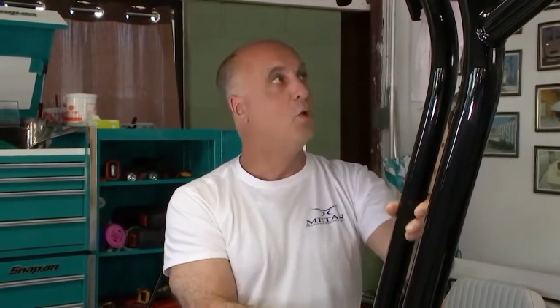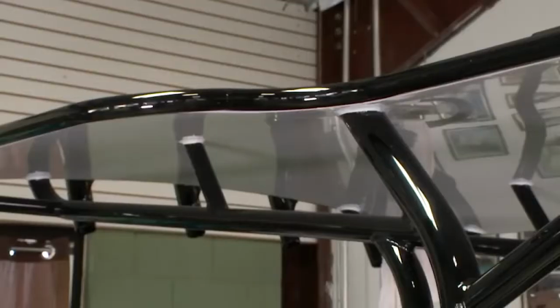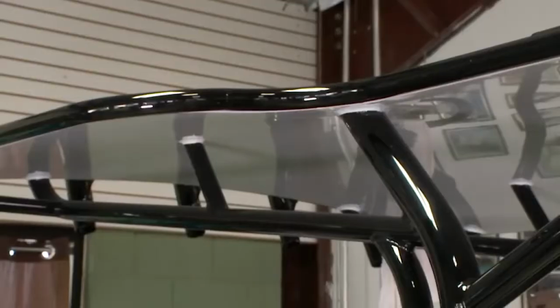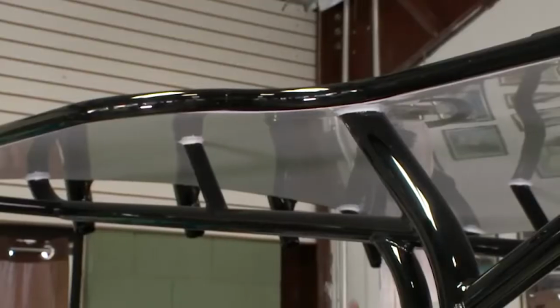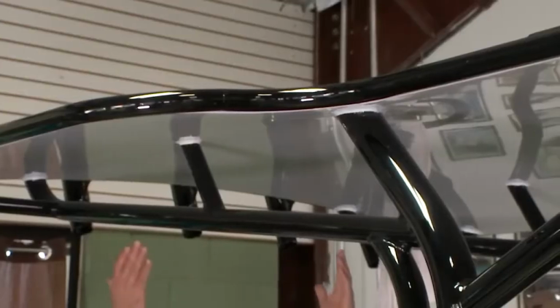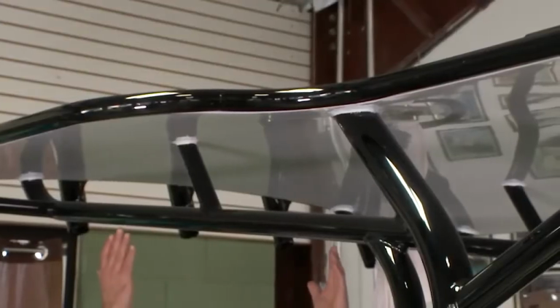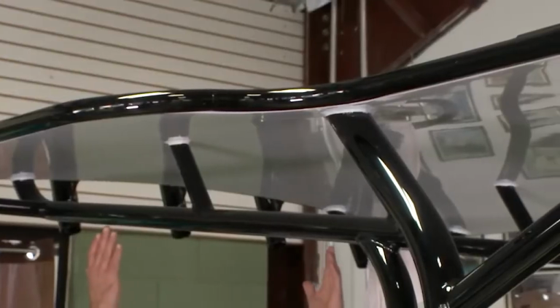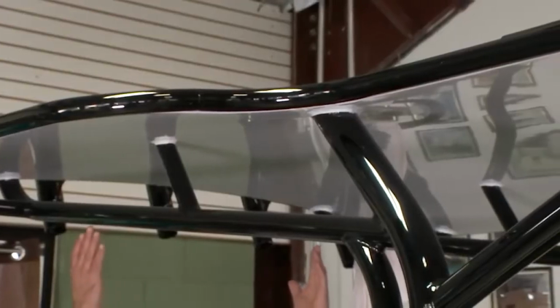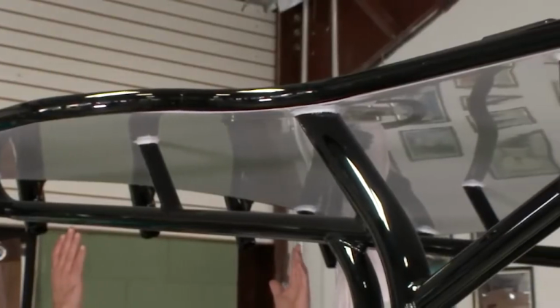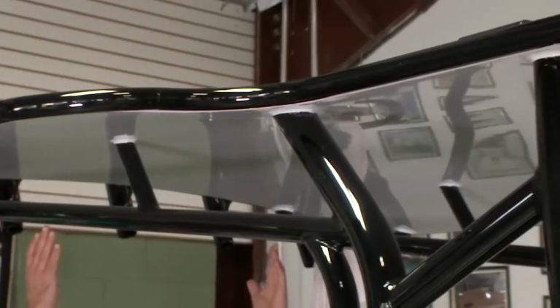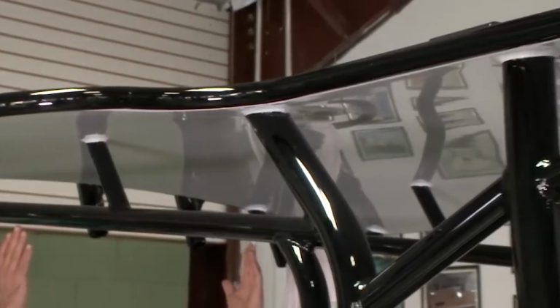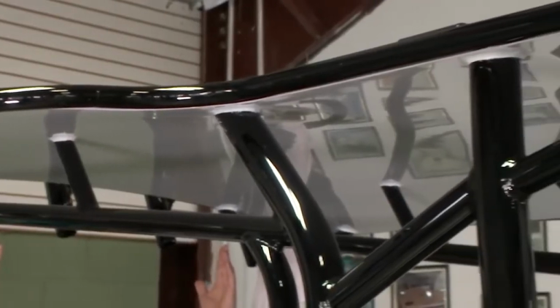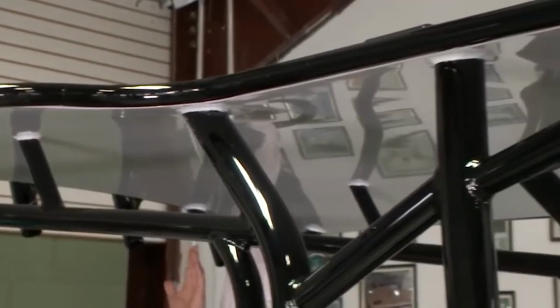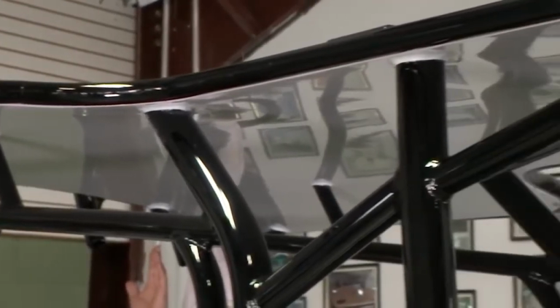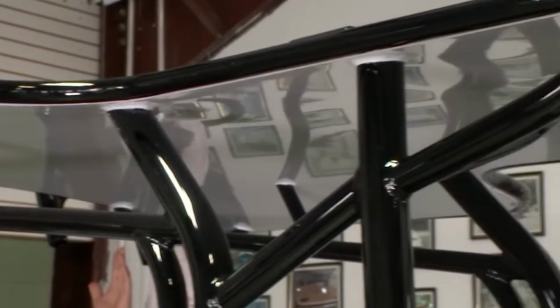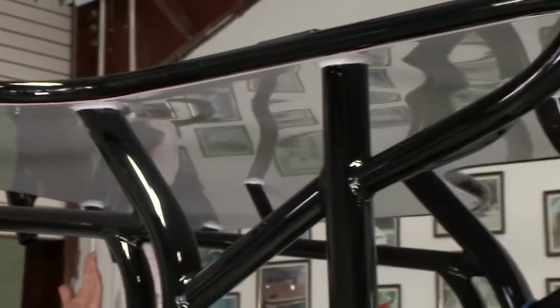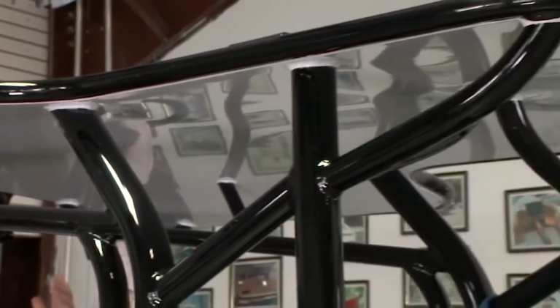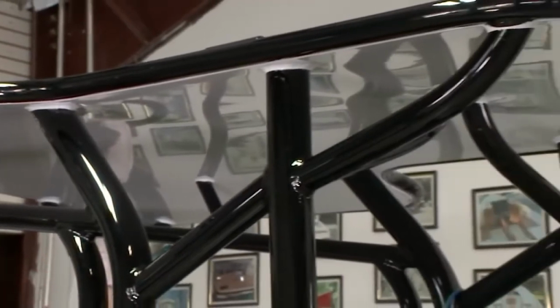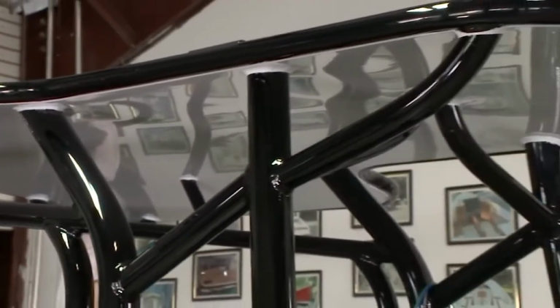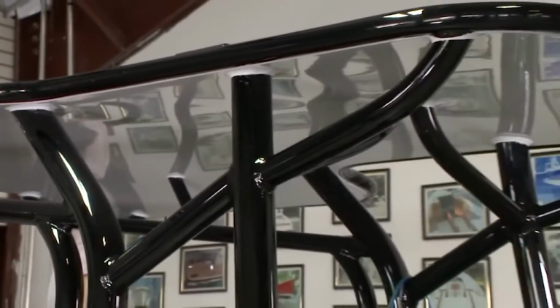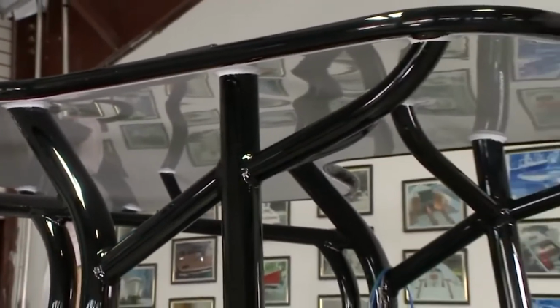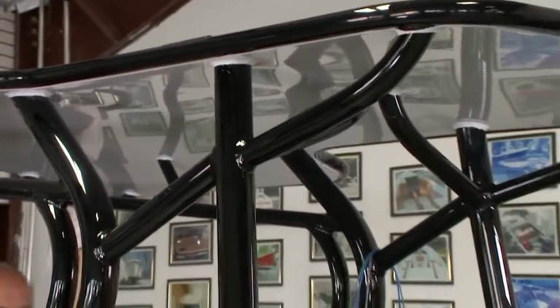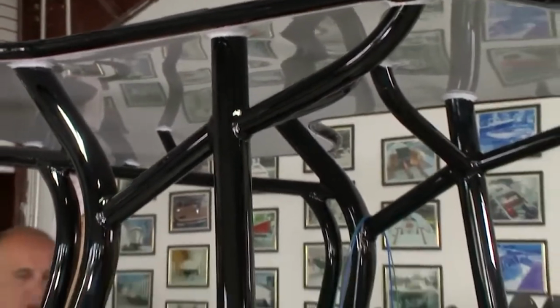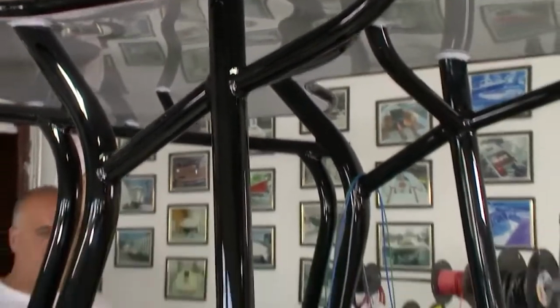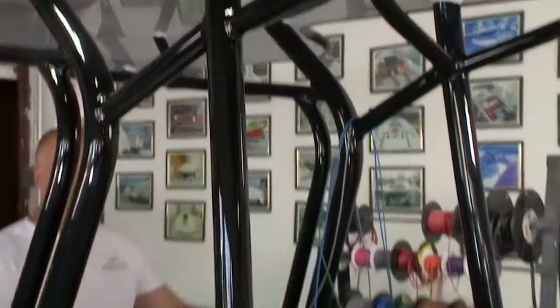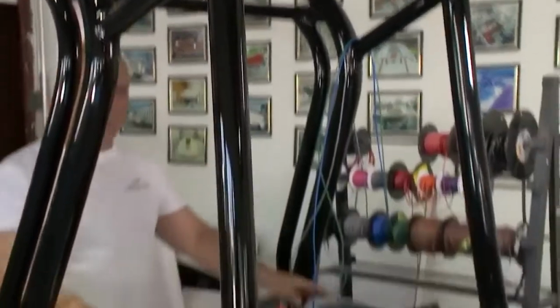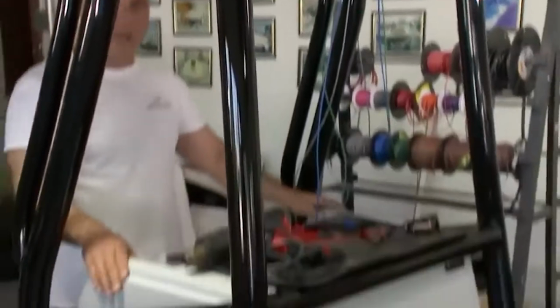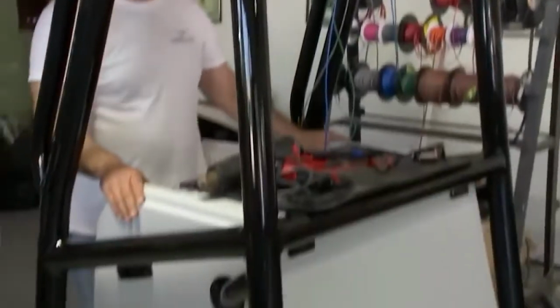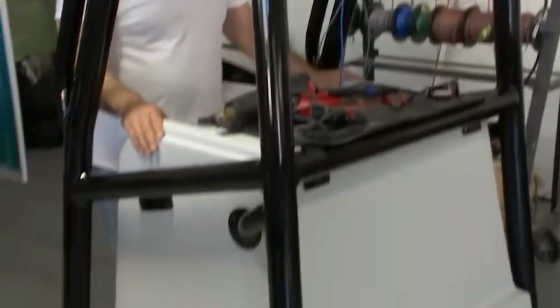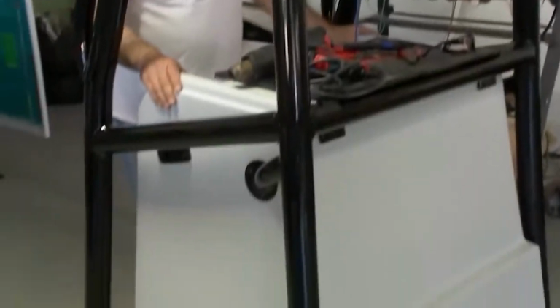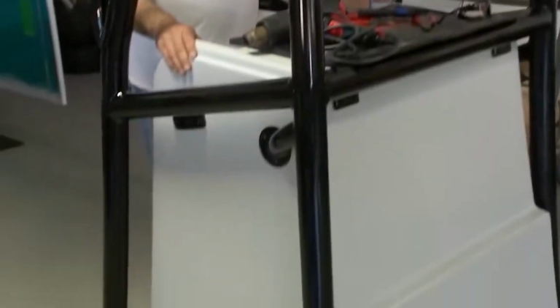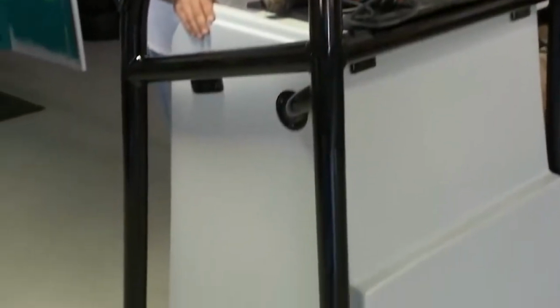We also painted the hardtop All Grip Whisper Gray to match both the console and the hull.